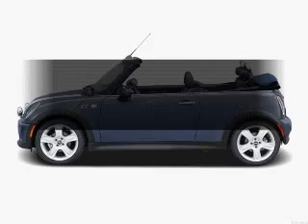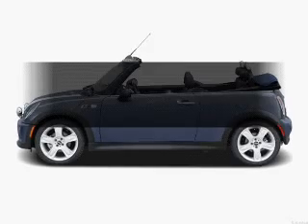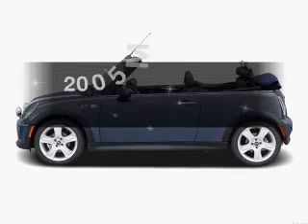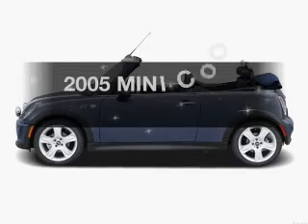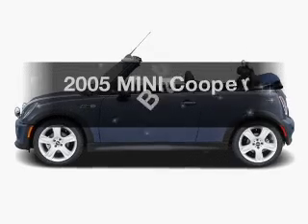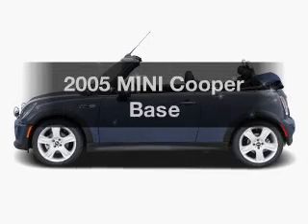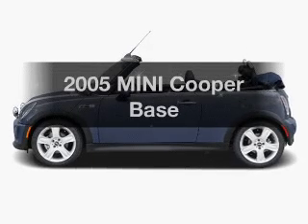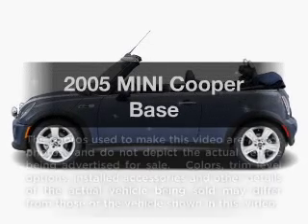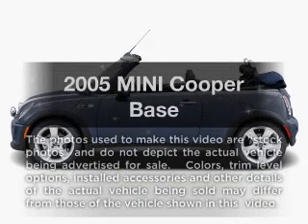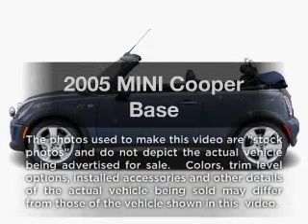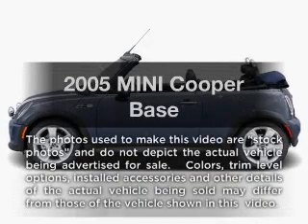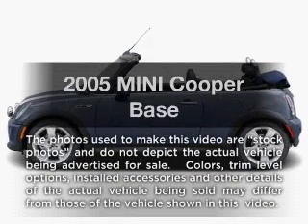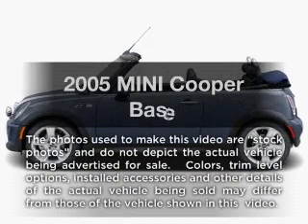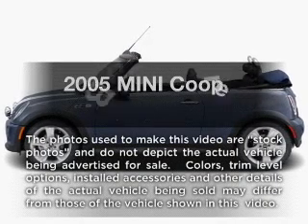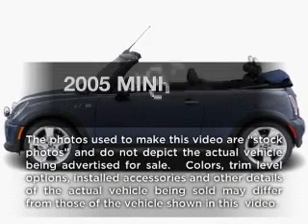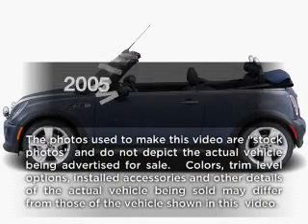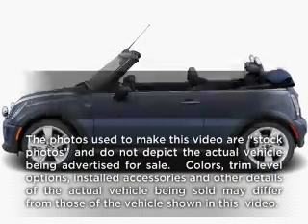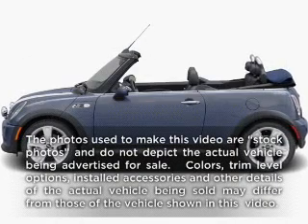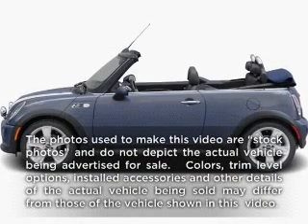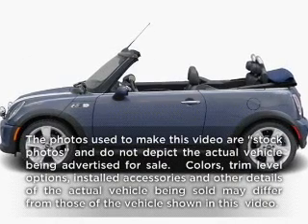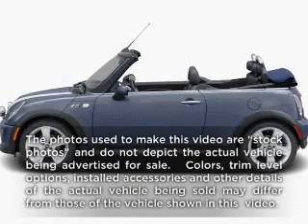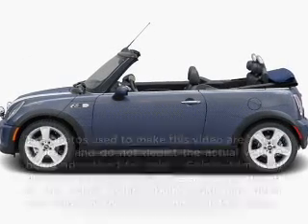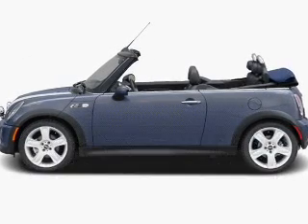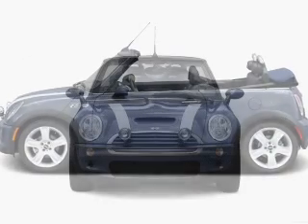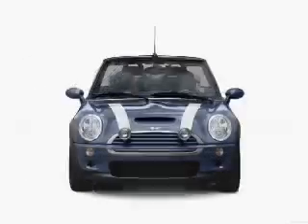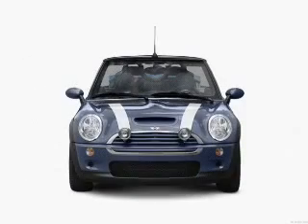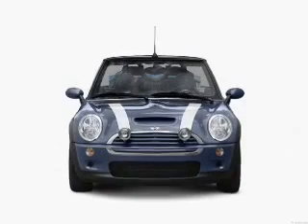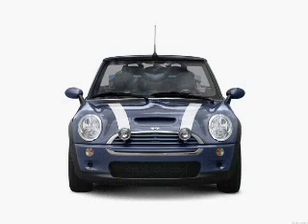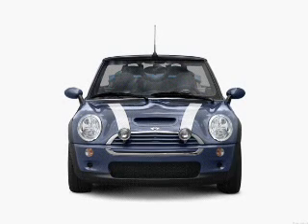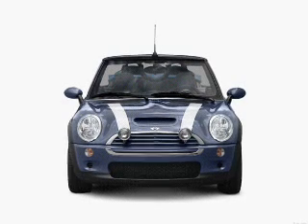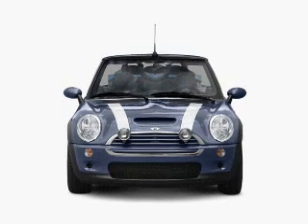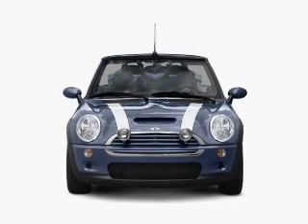Presenting the 2005 Mini Cooper. Travel the roads in style and comfort in this great vehicle.